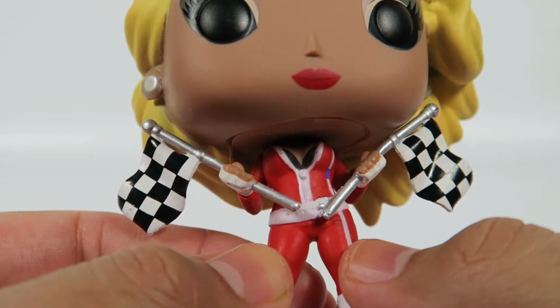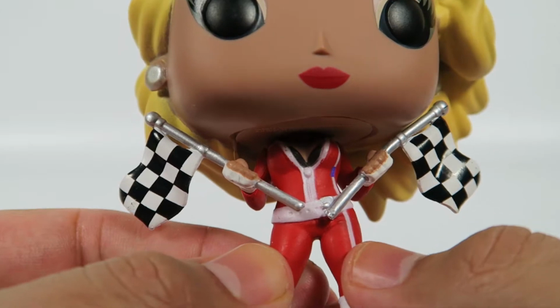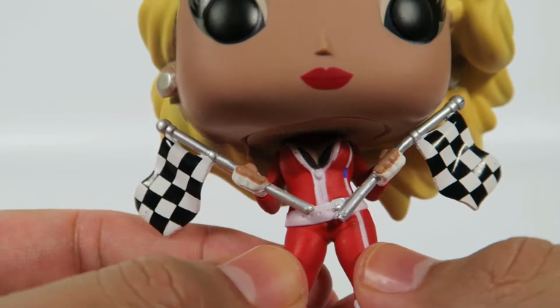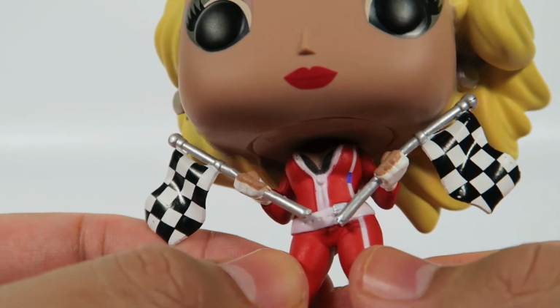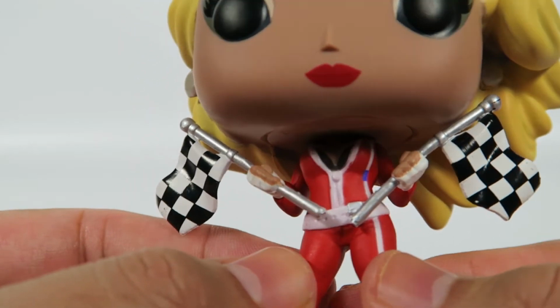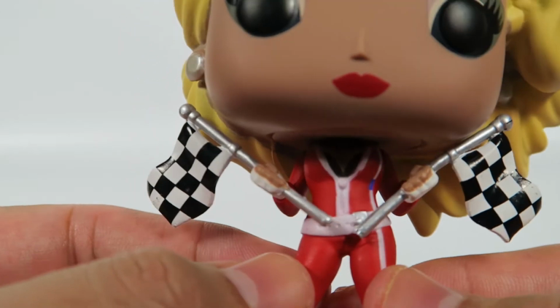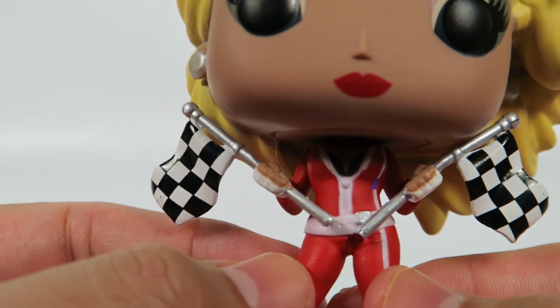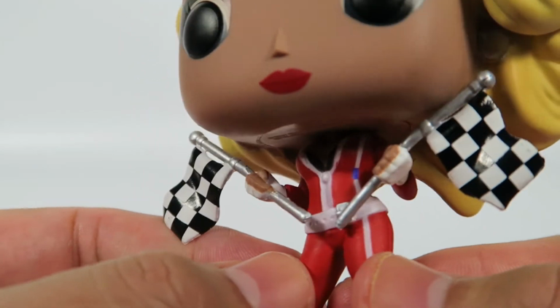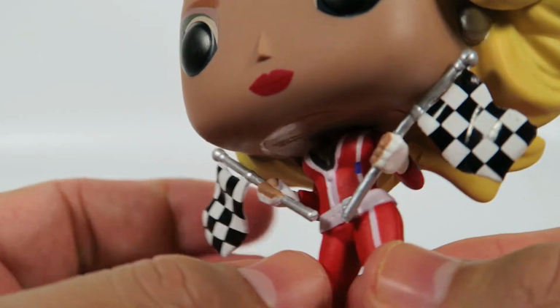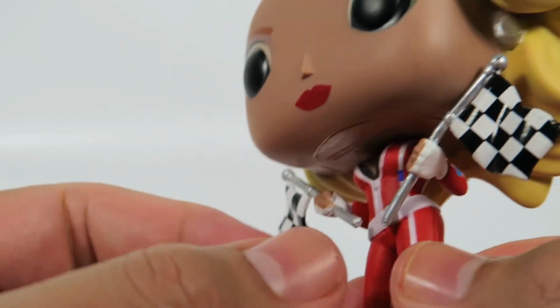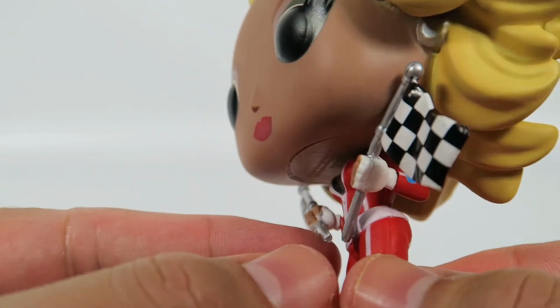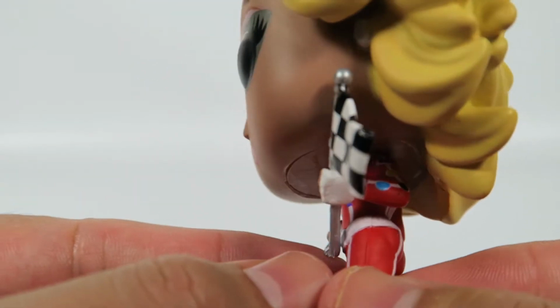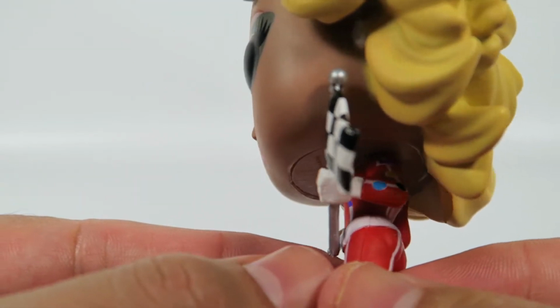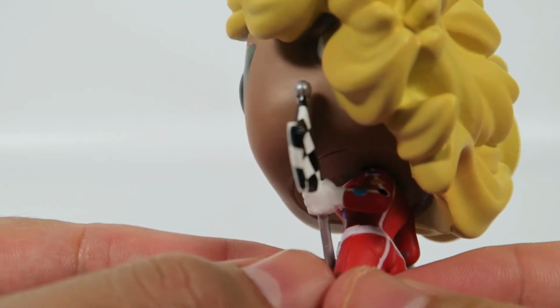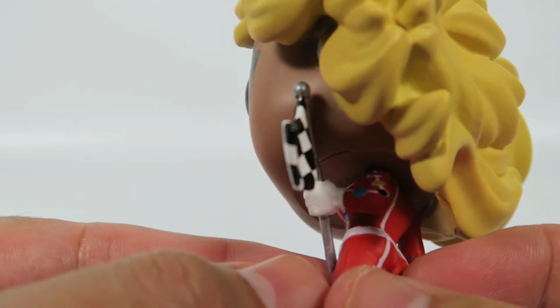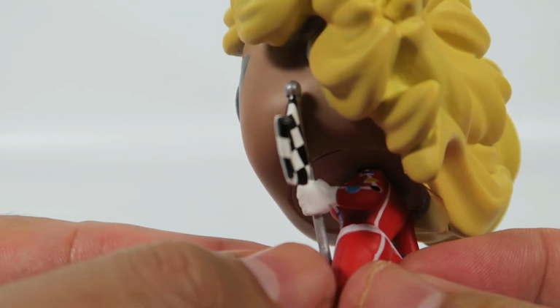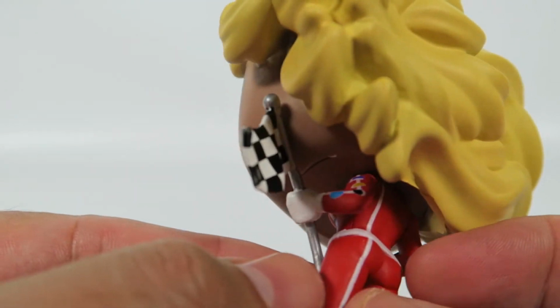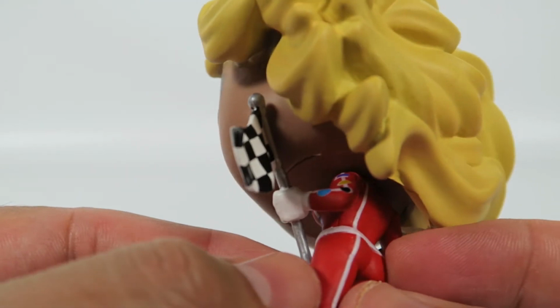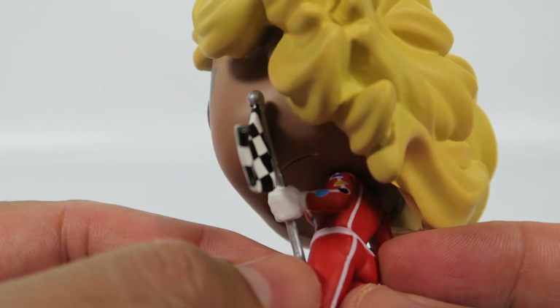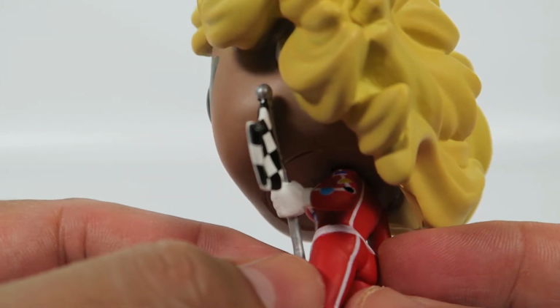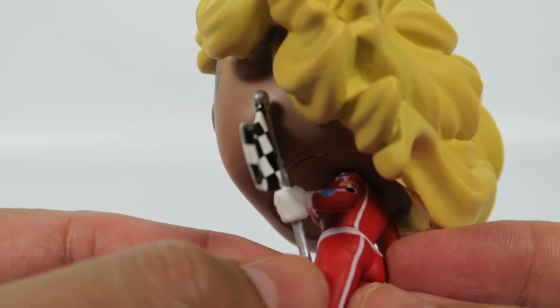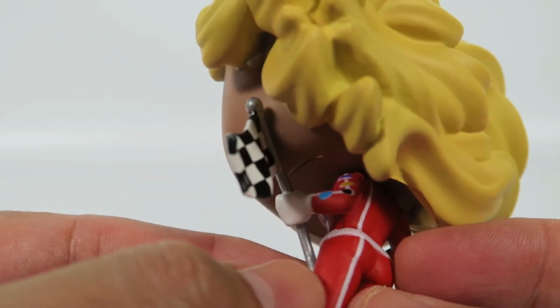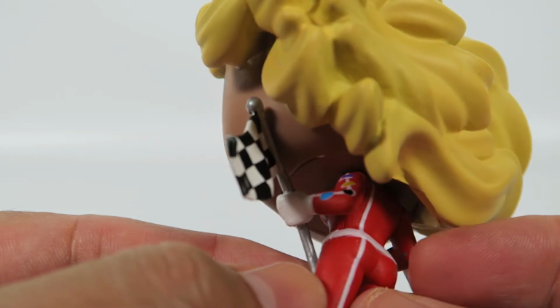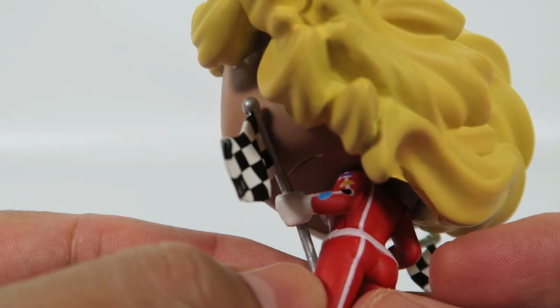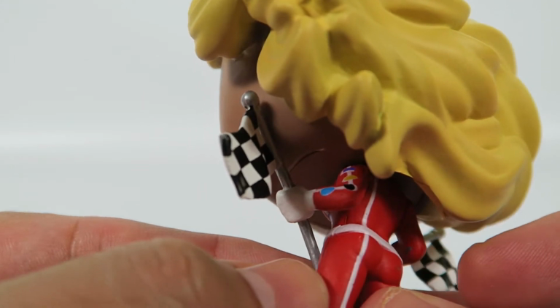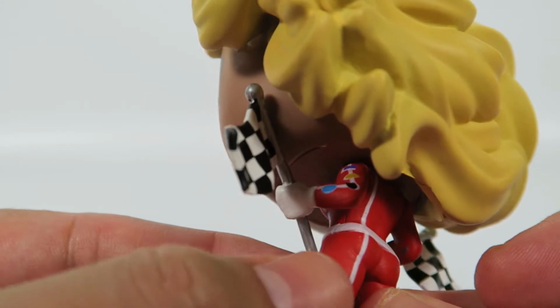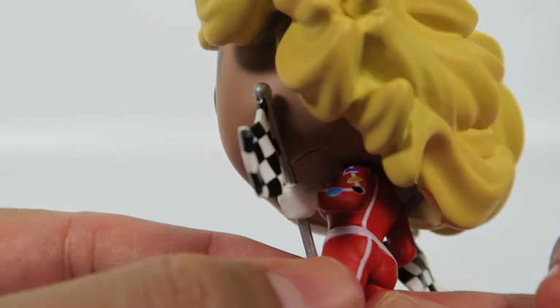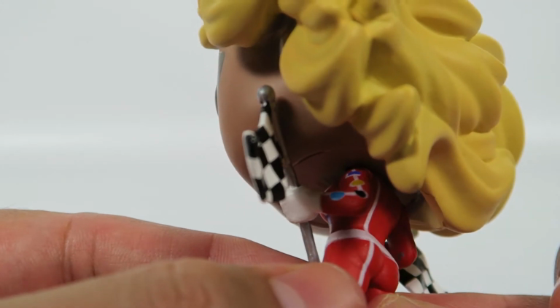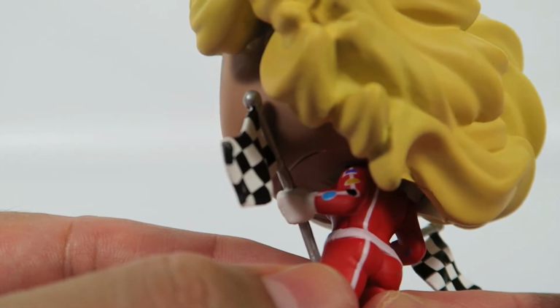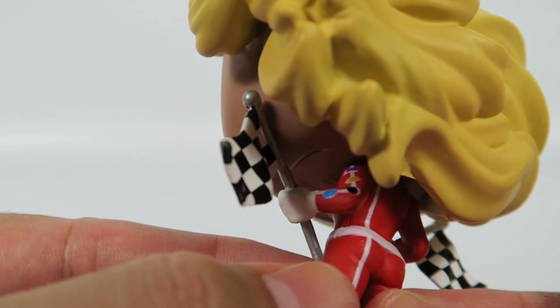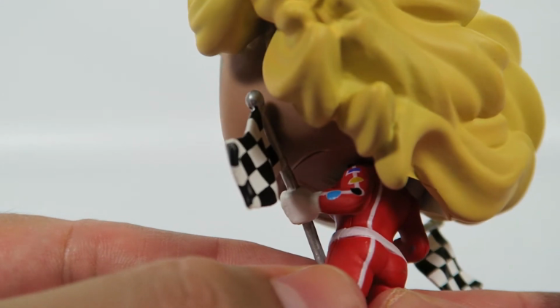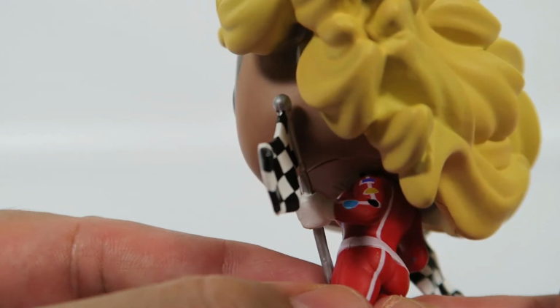And that's about it. Again, not a whole lot of detail on these figures. There's some here on the shoulders, as you can see — like another pattern.